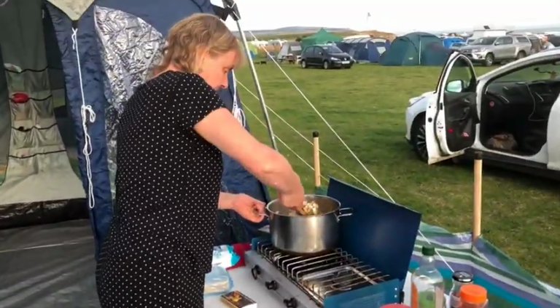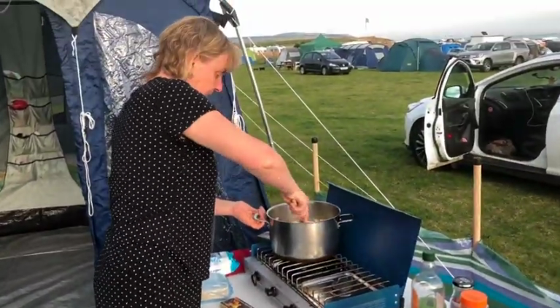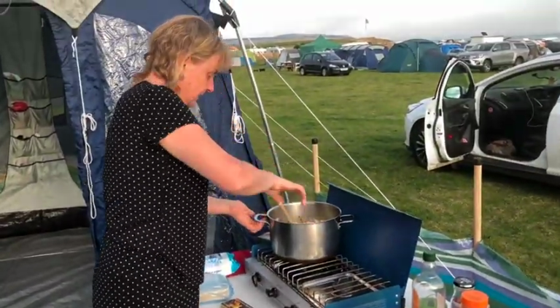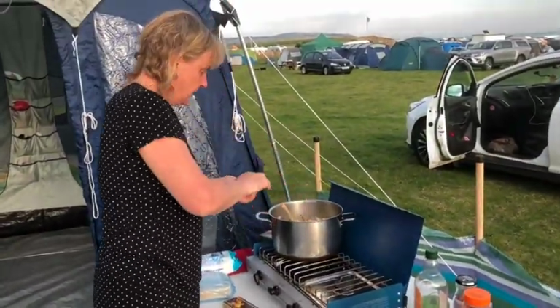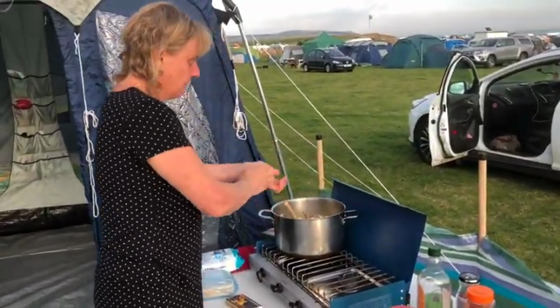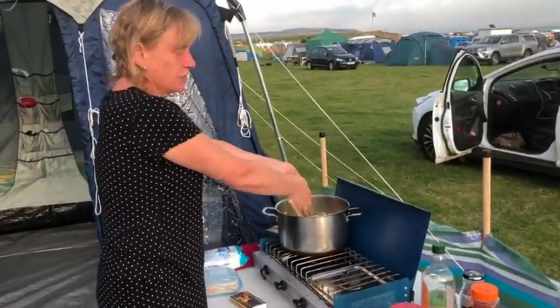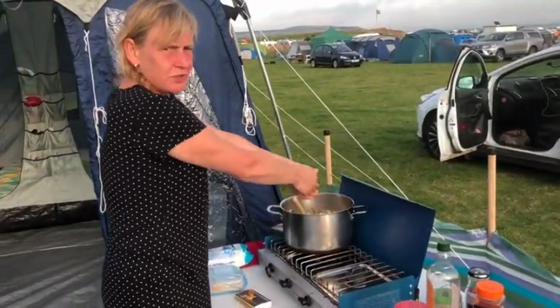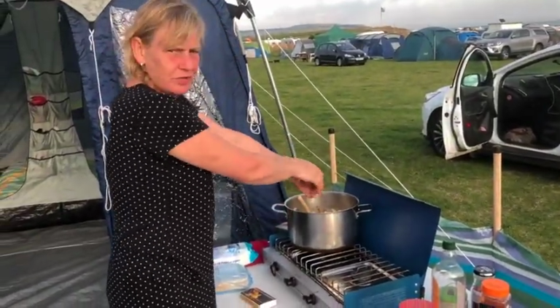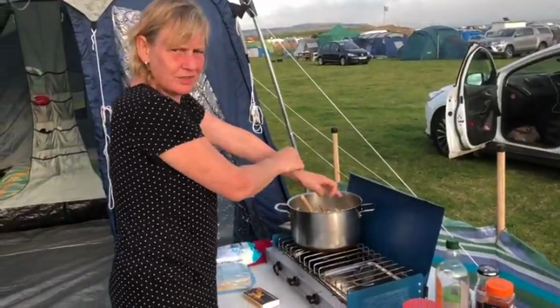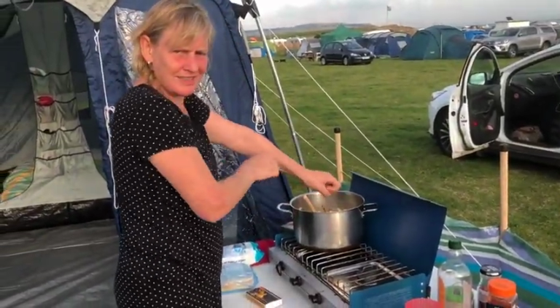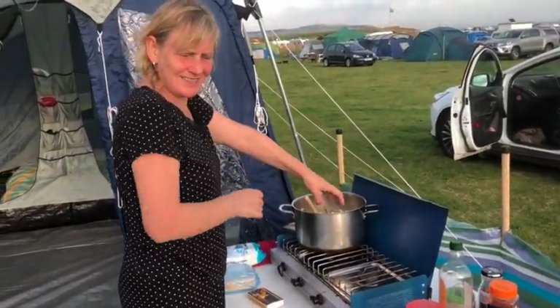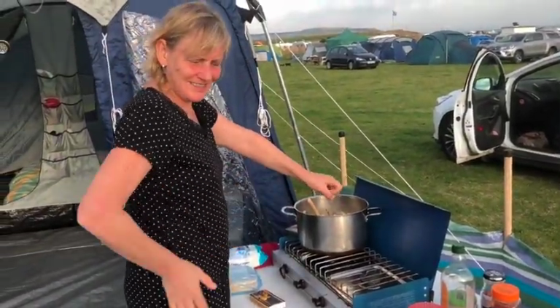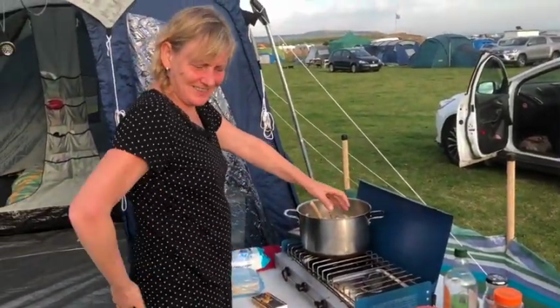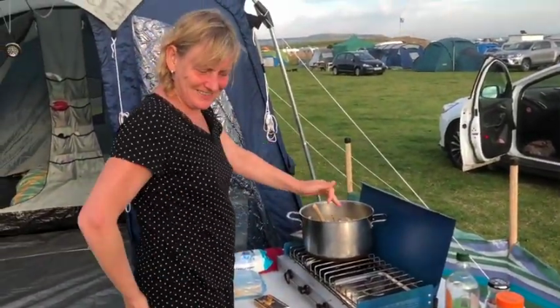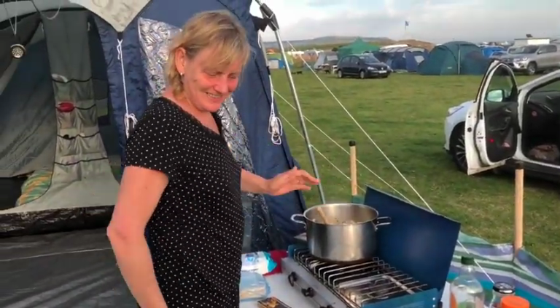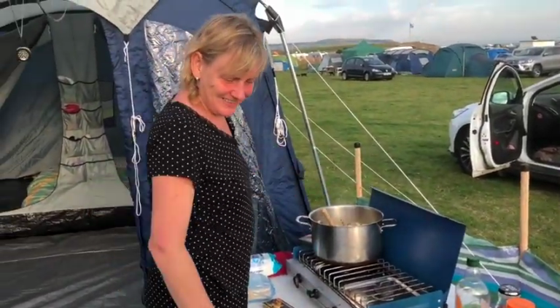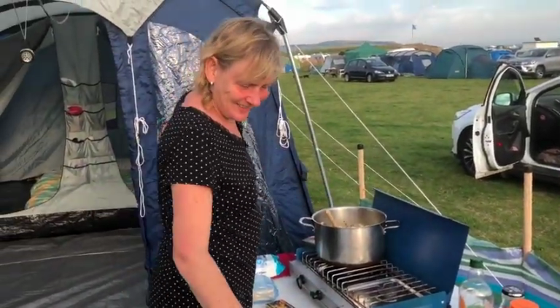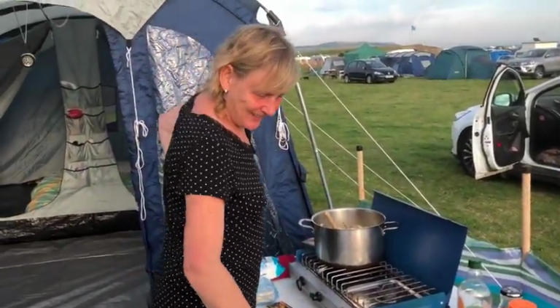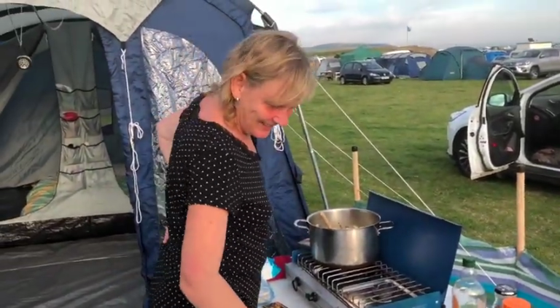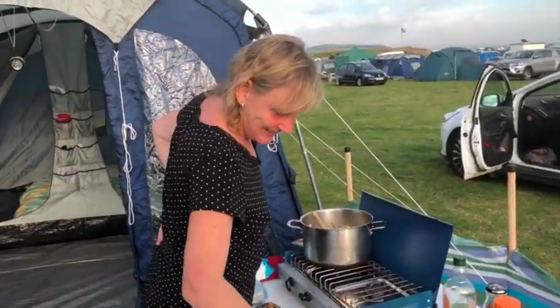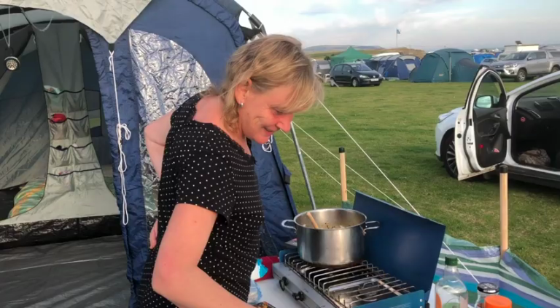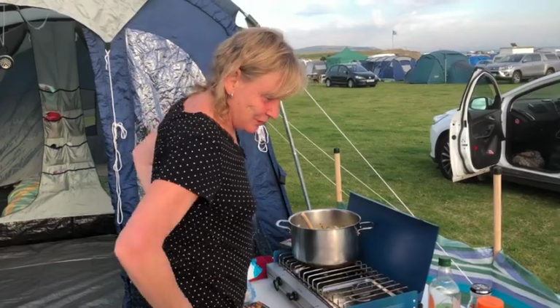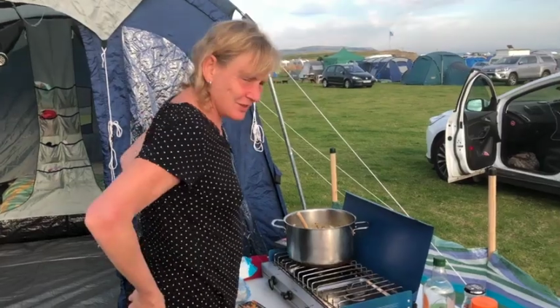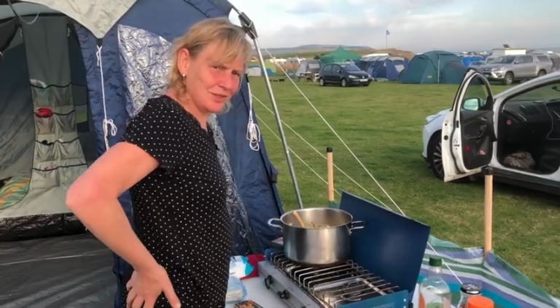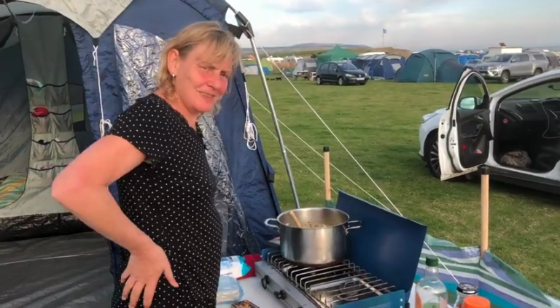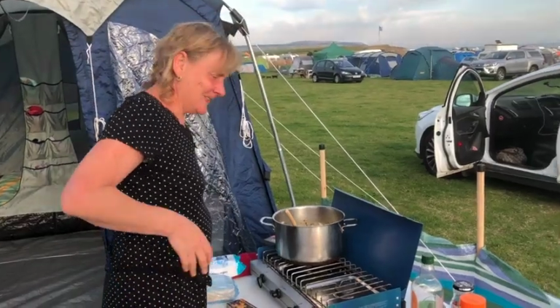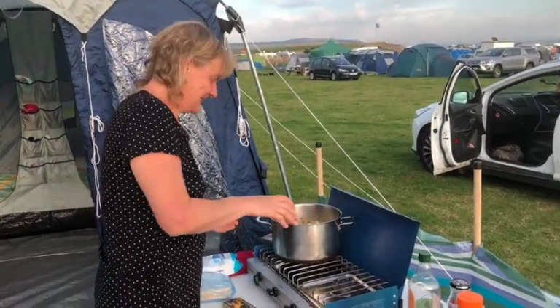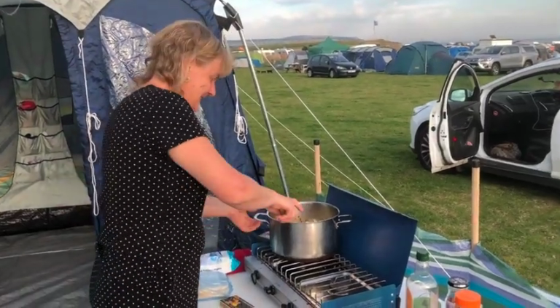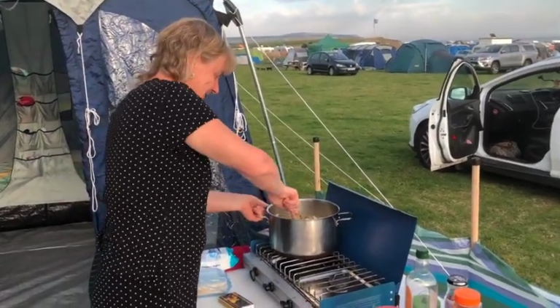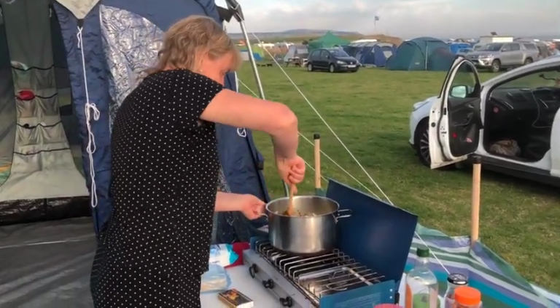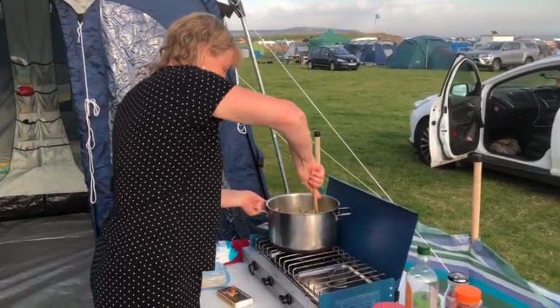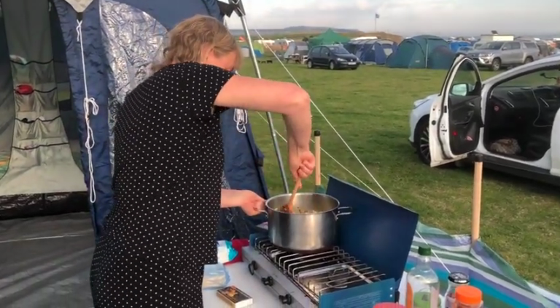And then you're on washing up duty. How was today?